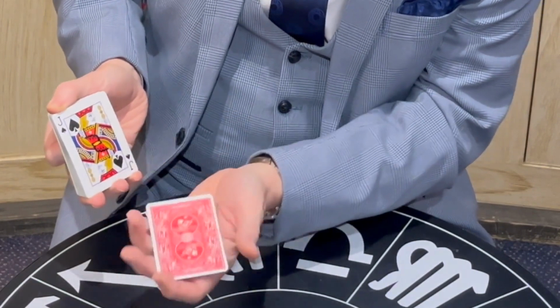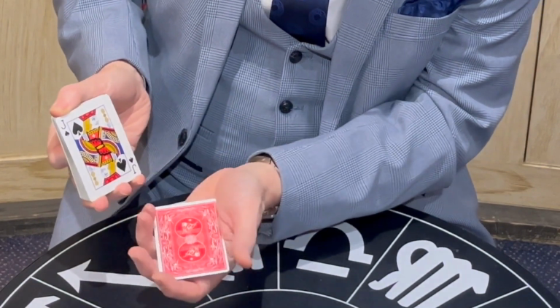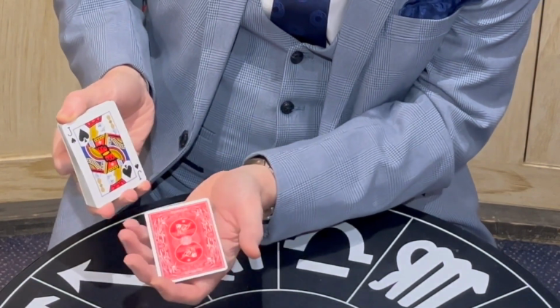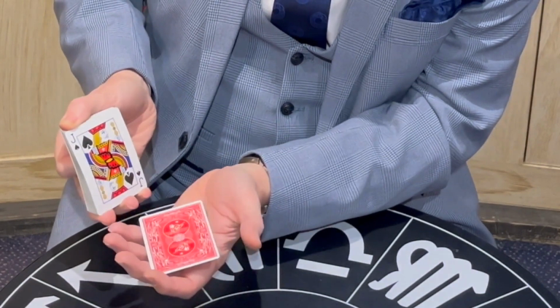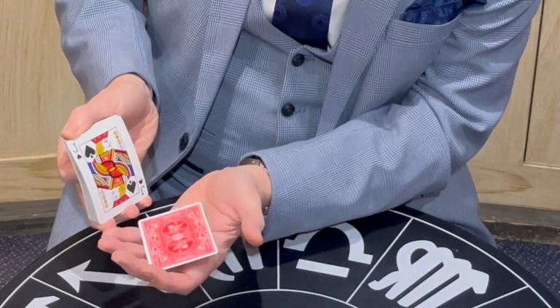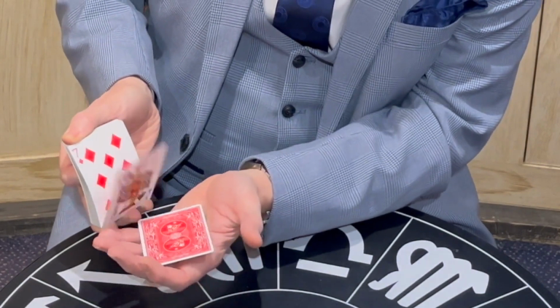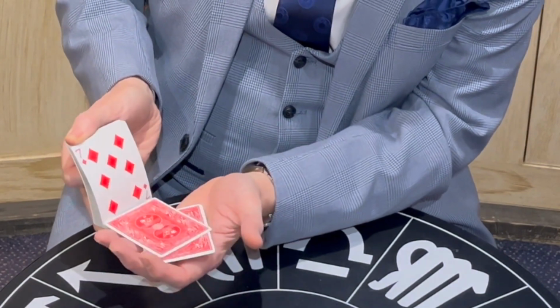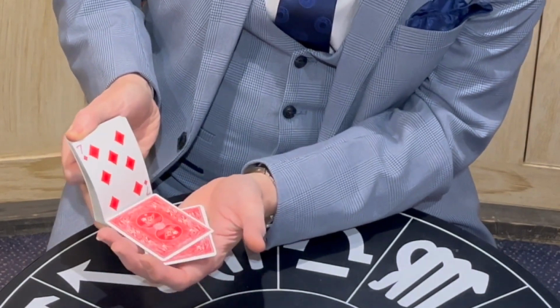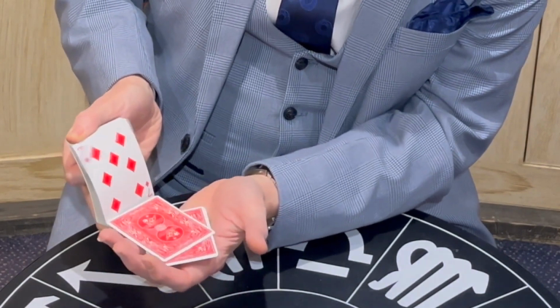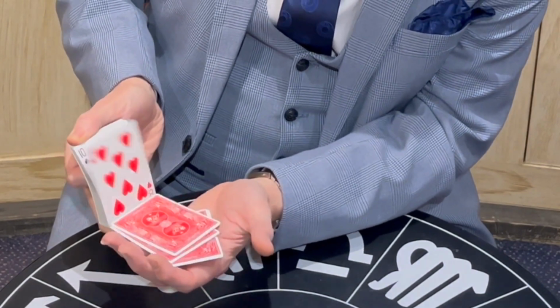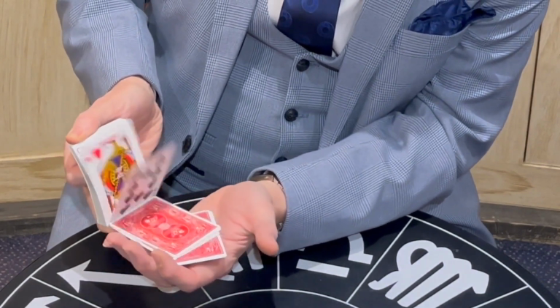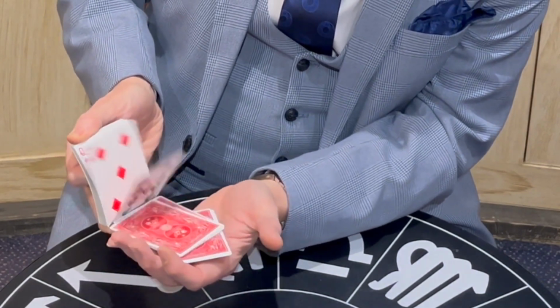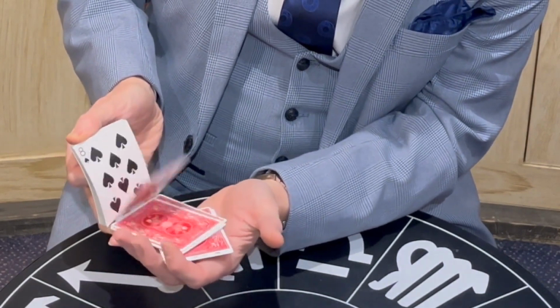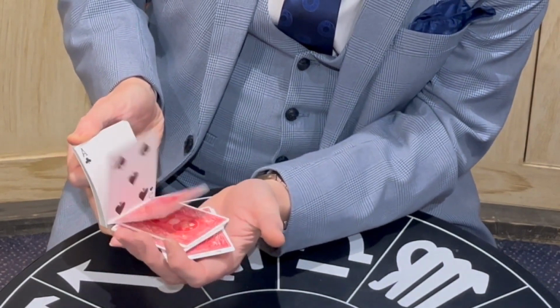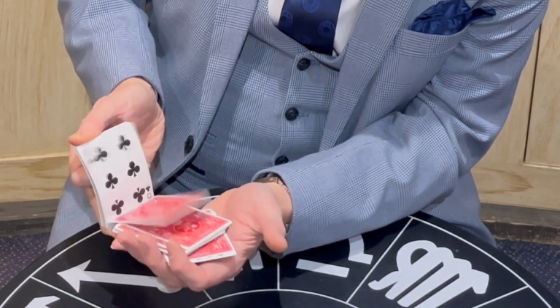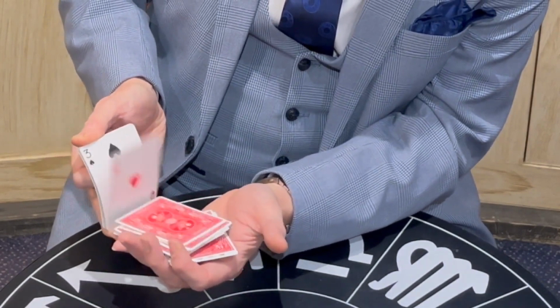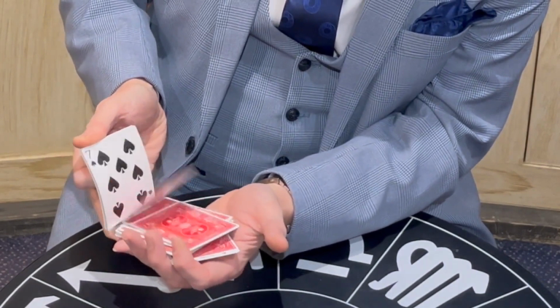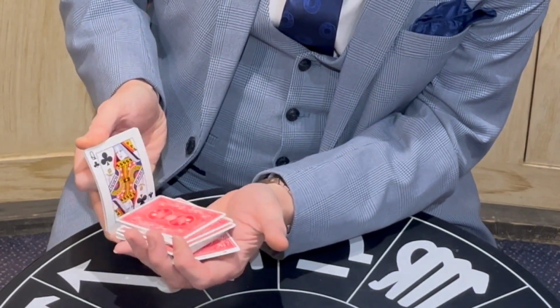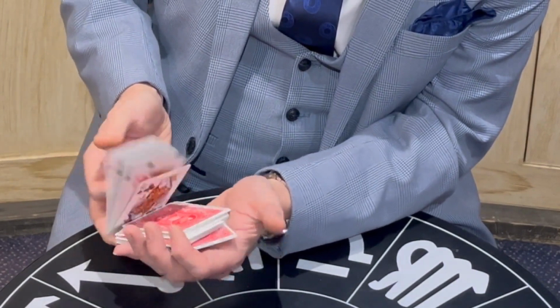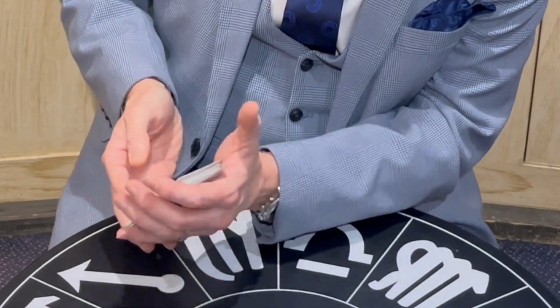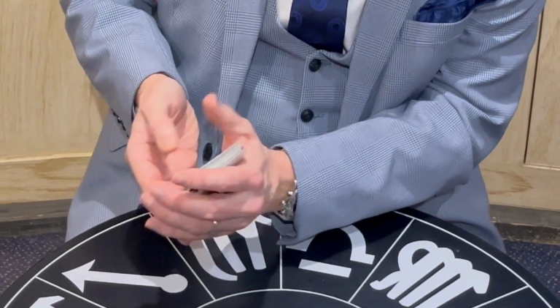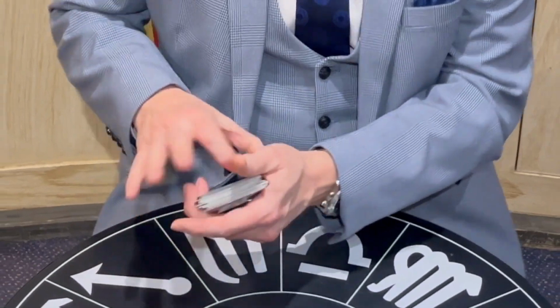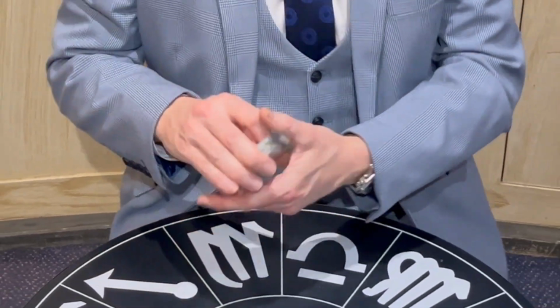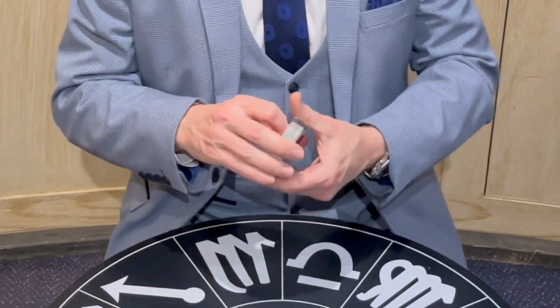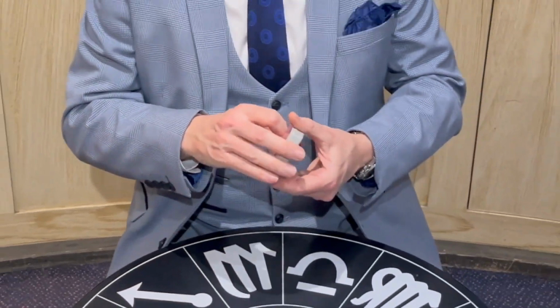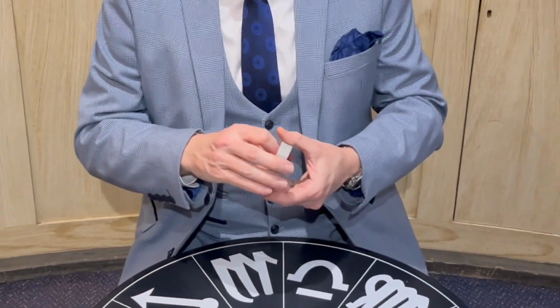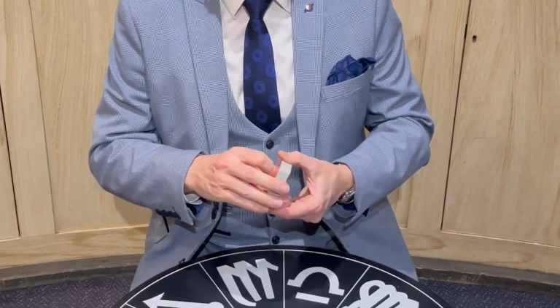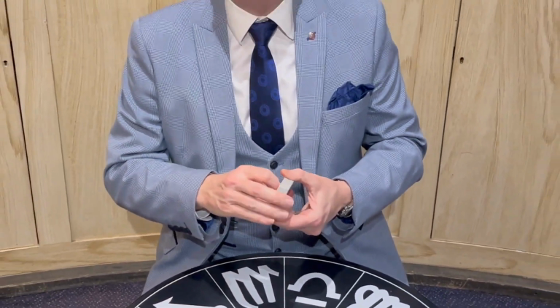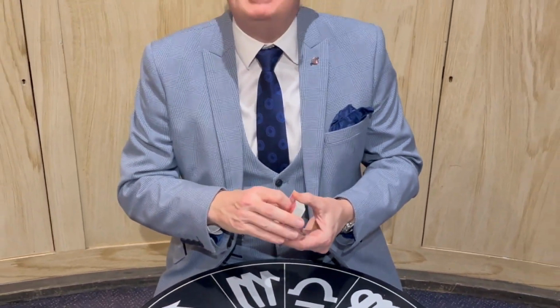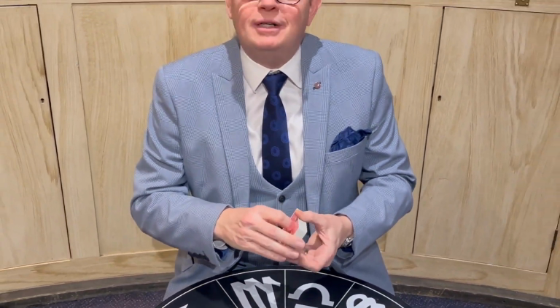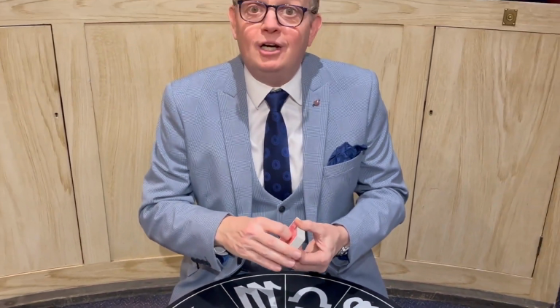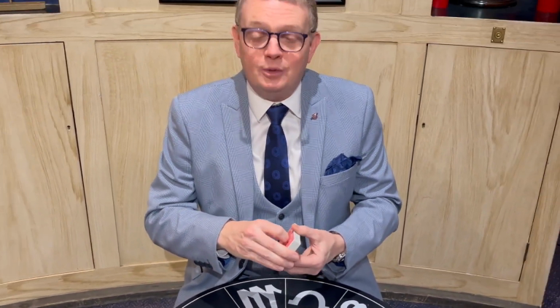It does now mean the three of hearts has a rather pretty back design. And the jack of spades is printed, and the seven of them — in fact, all the cards have sorted themselves out now. Now we have a deck. We should probably do a card trick.